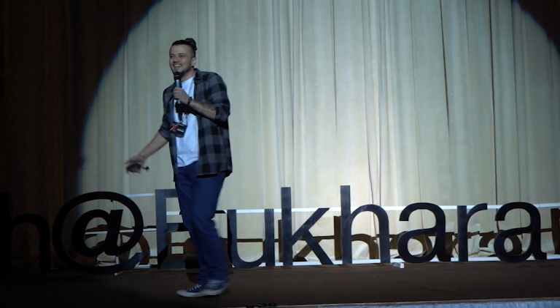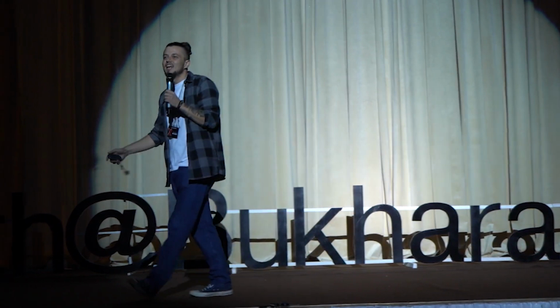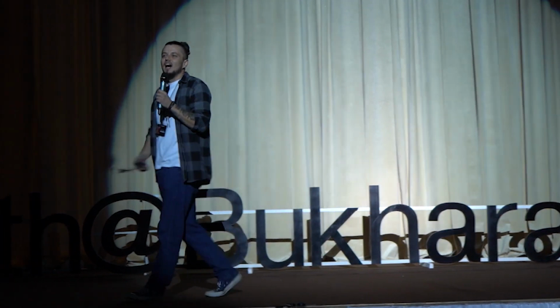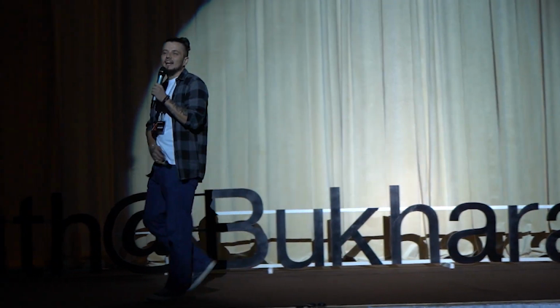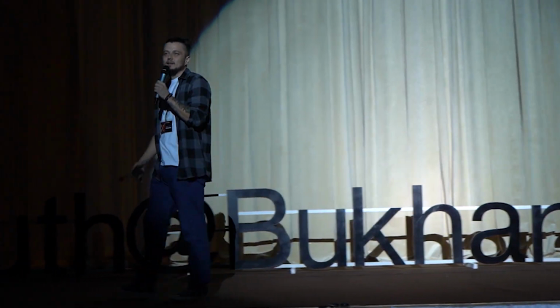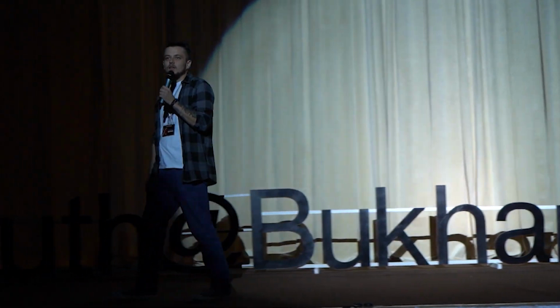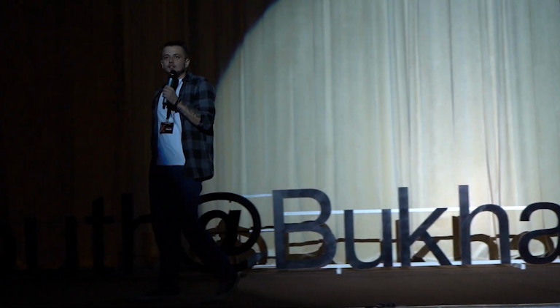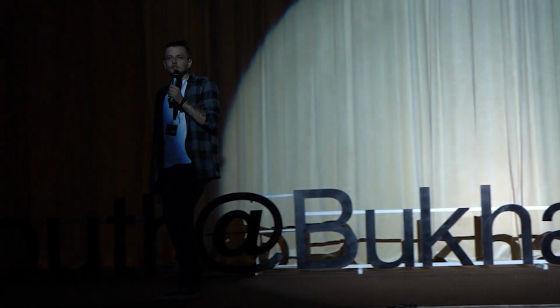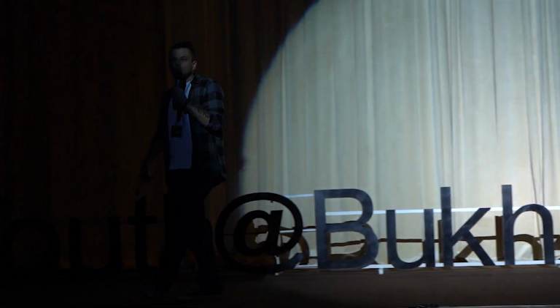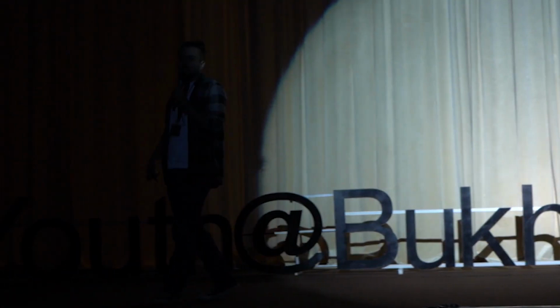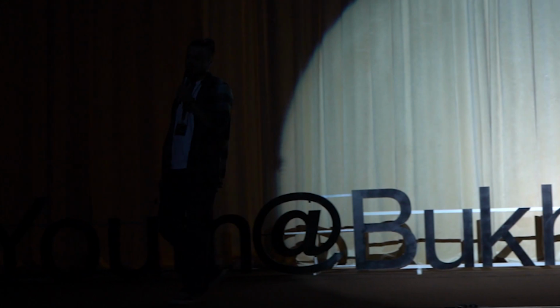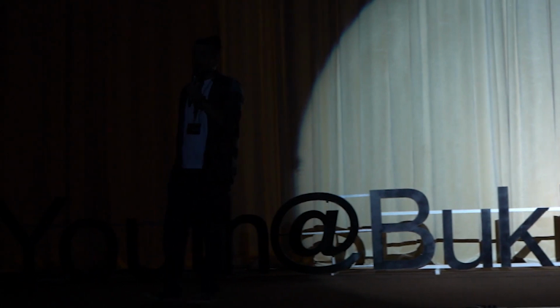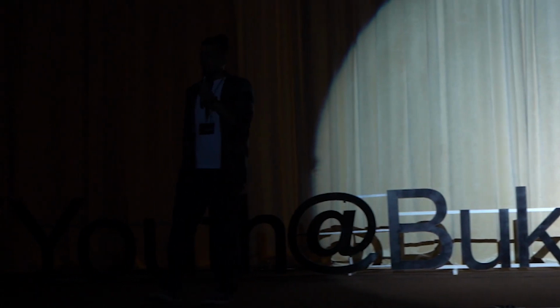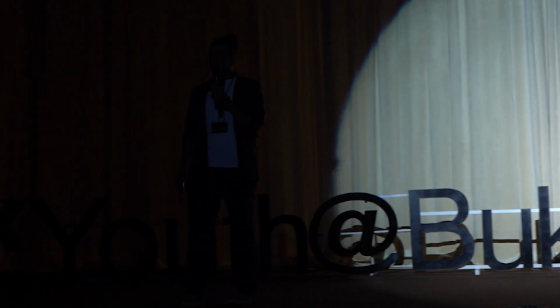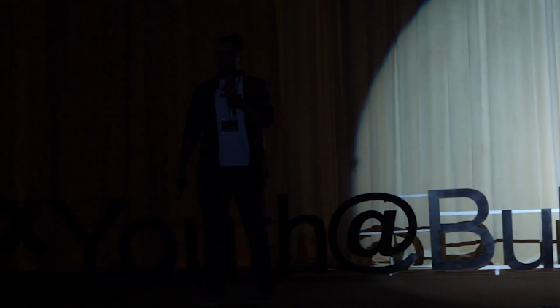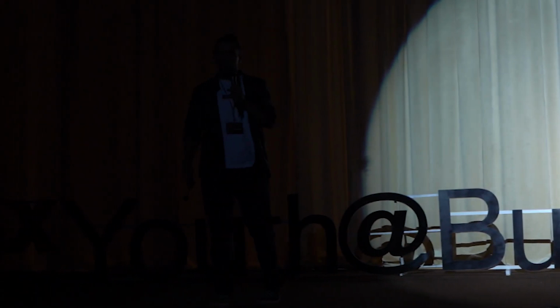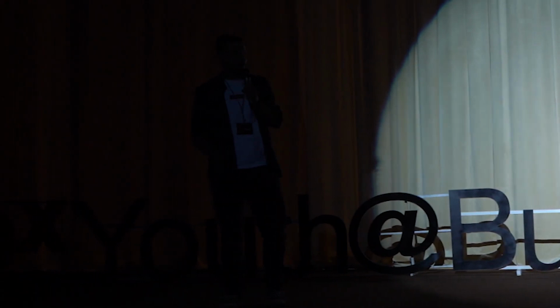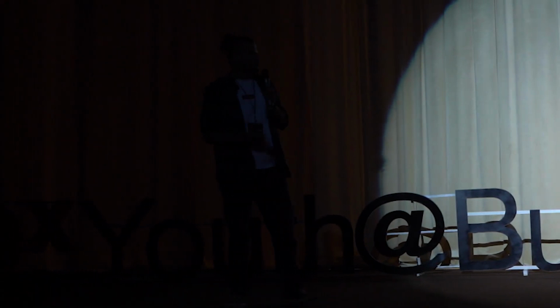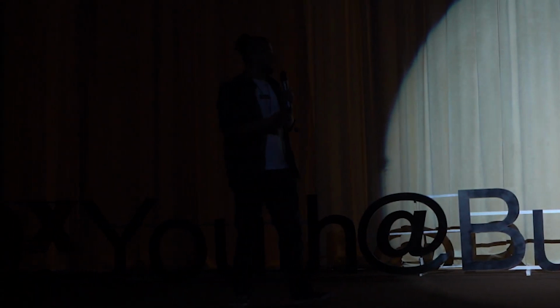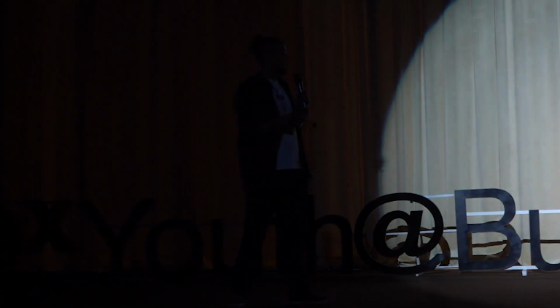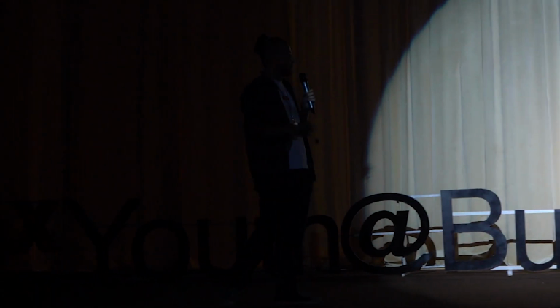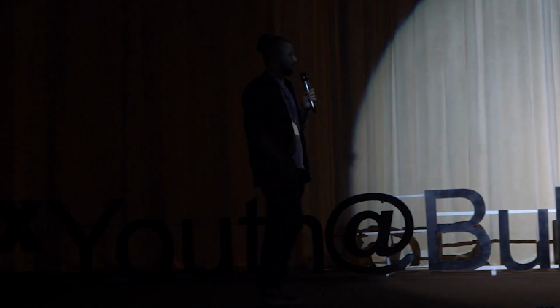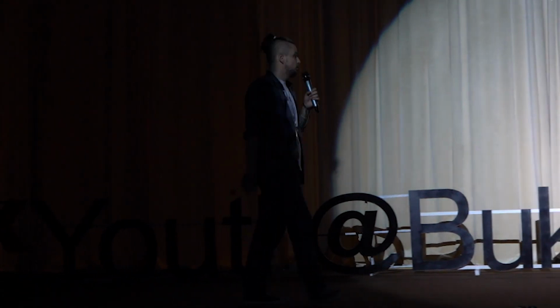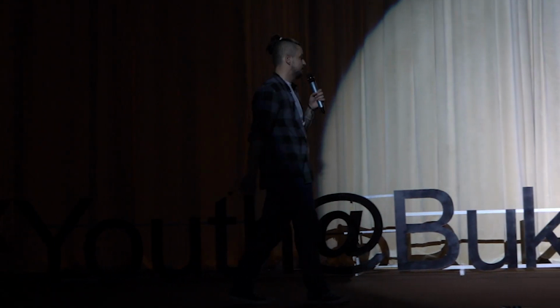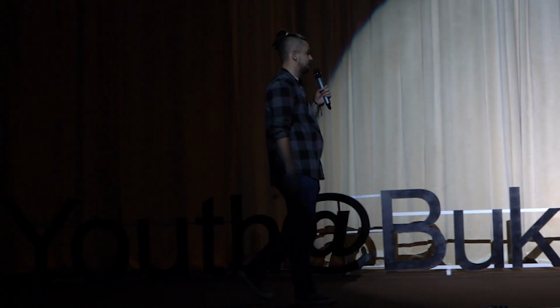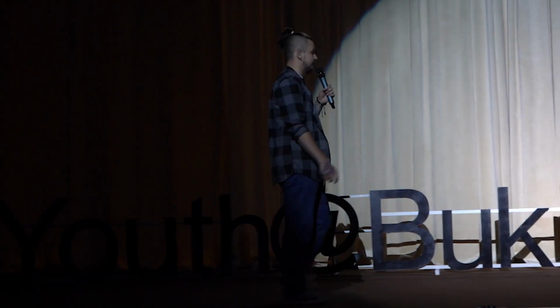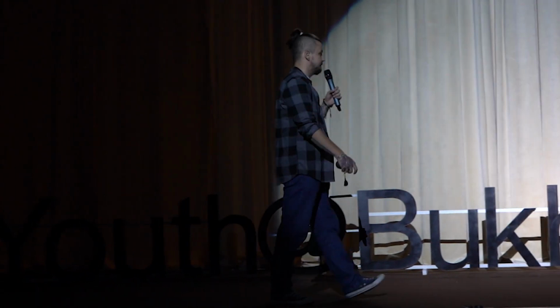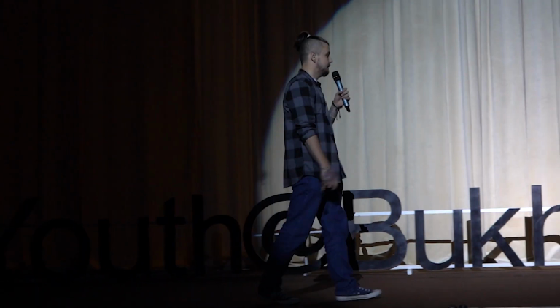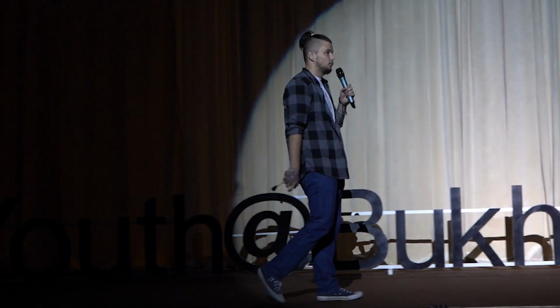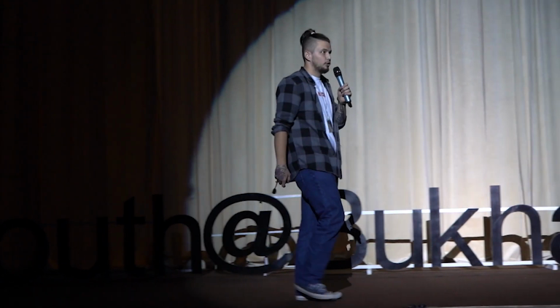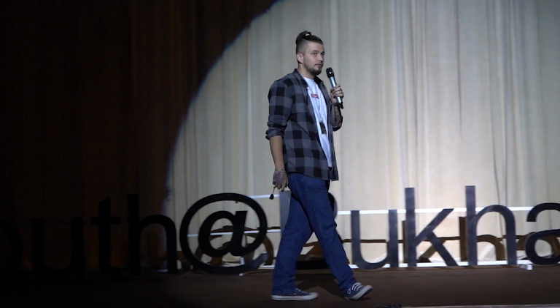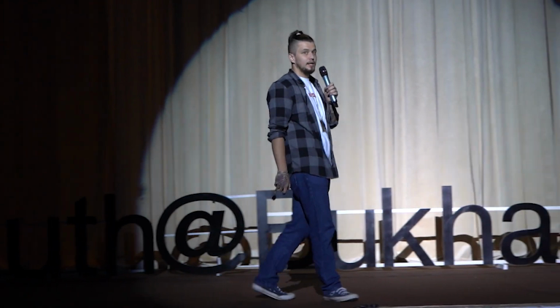Hi there. I came here to tell you about some first steps in IT and what you're going to find there.